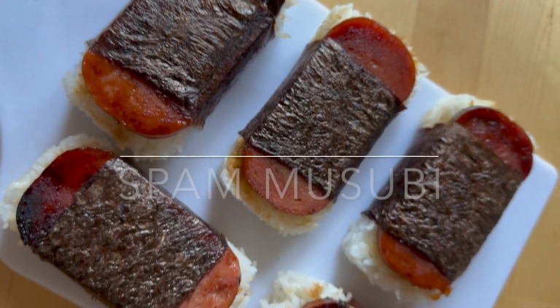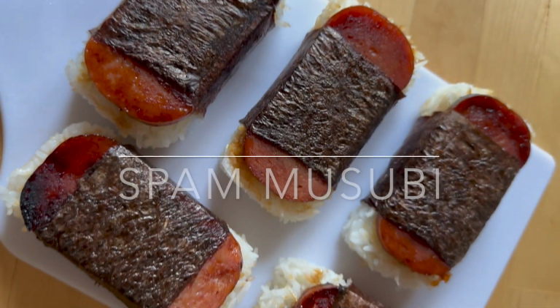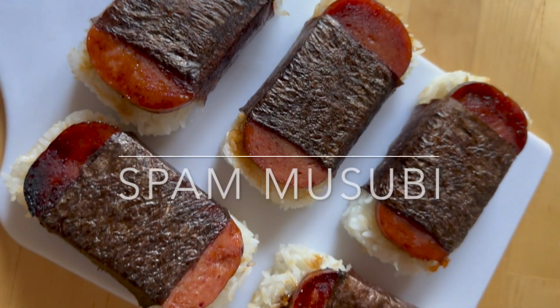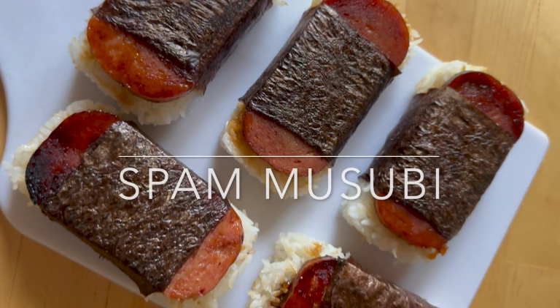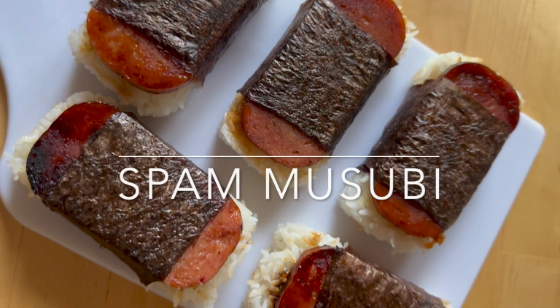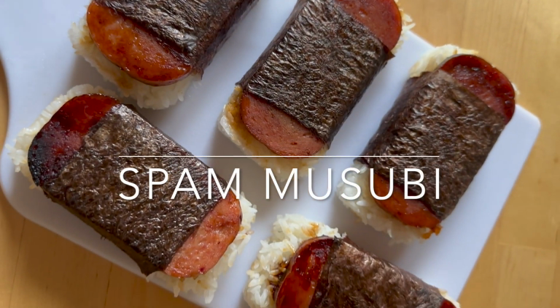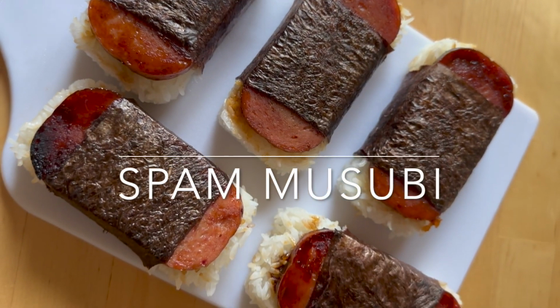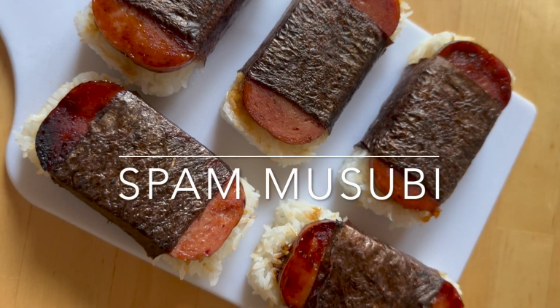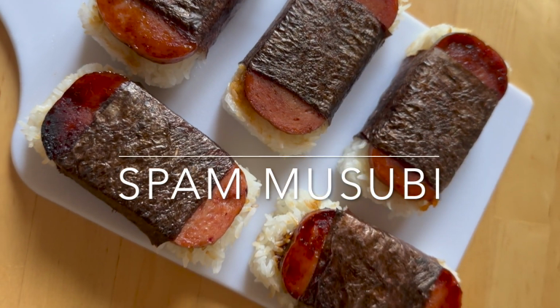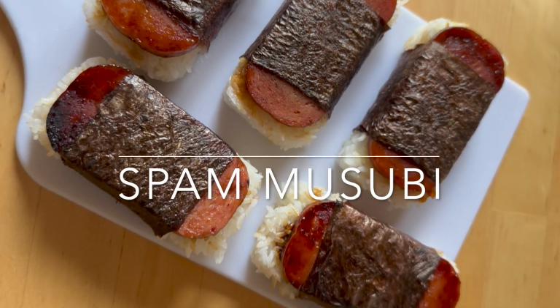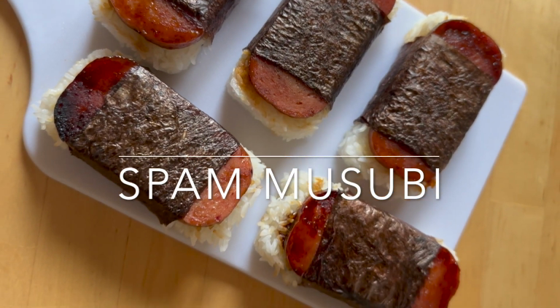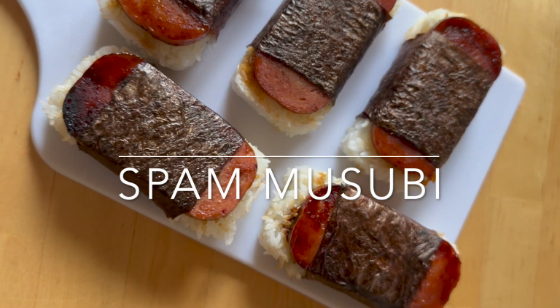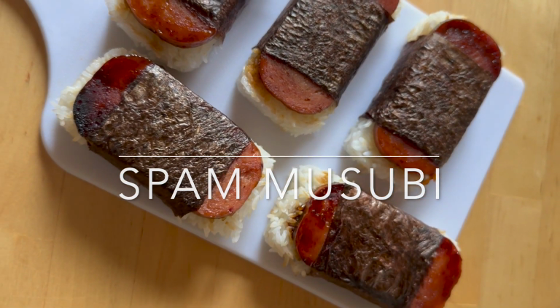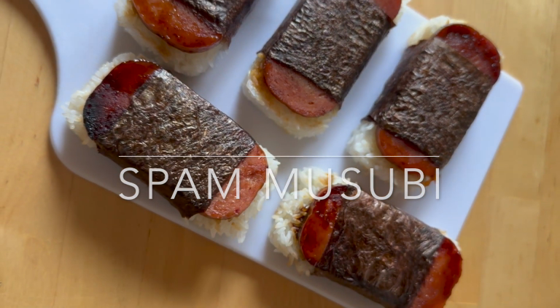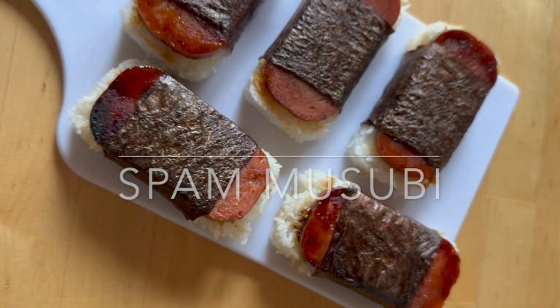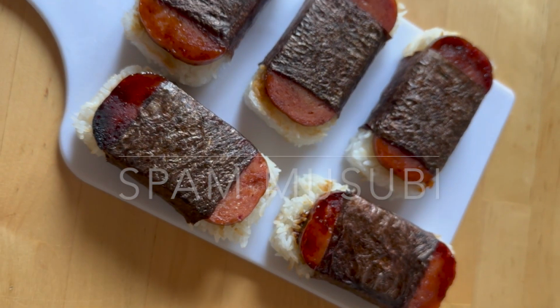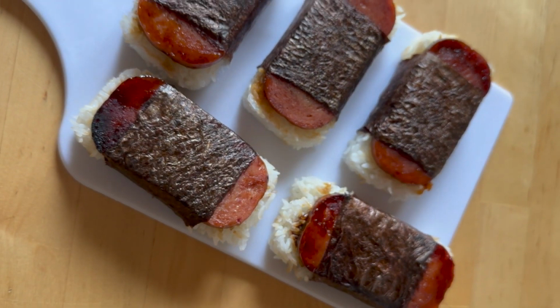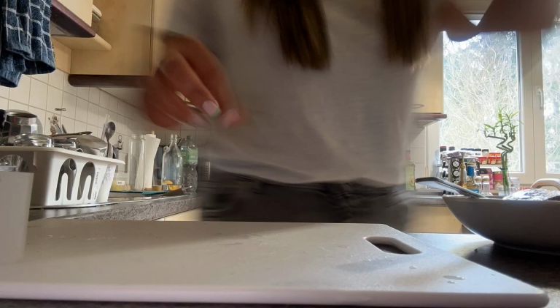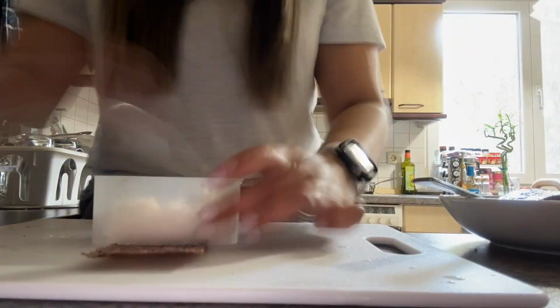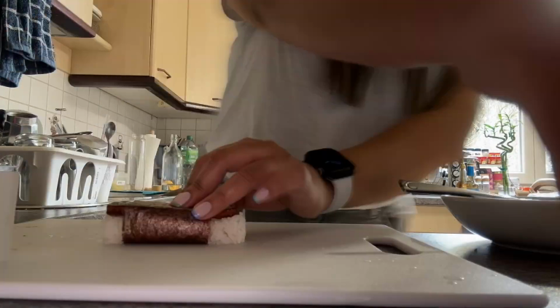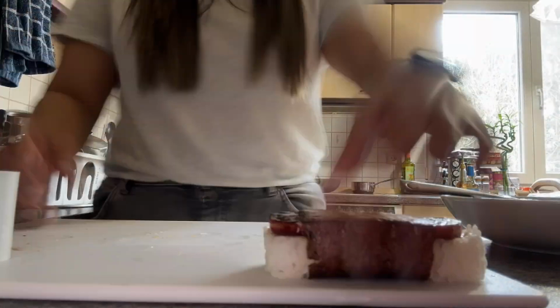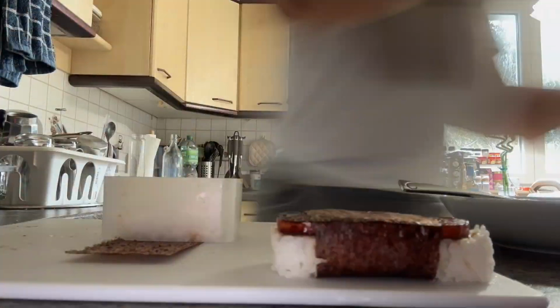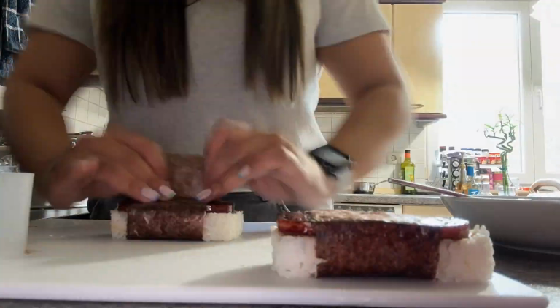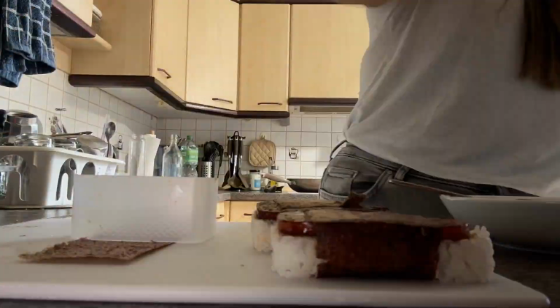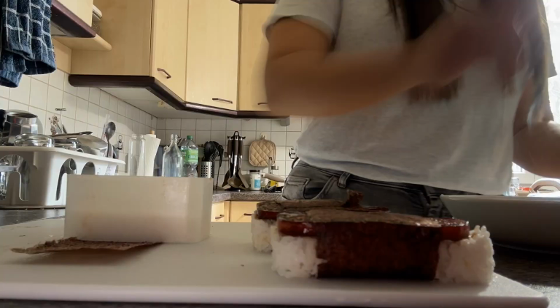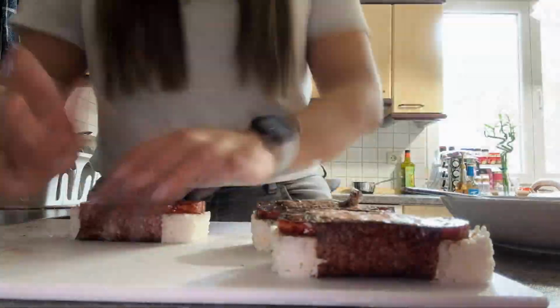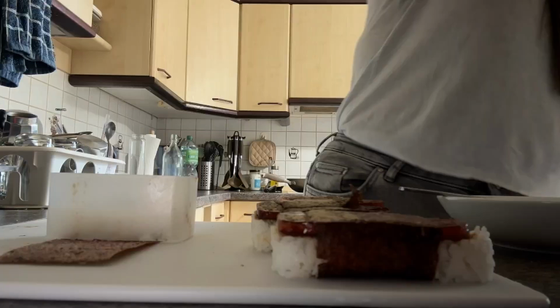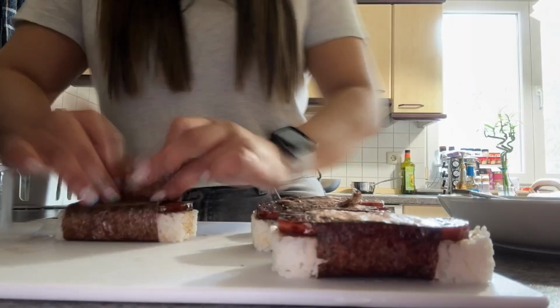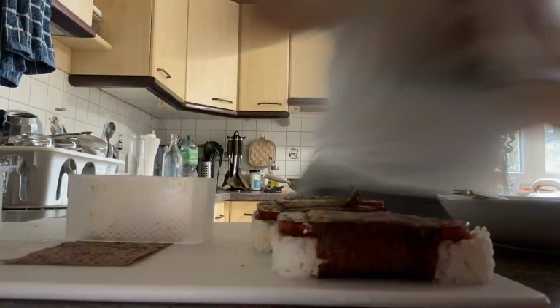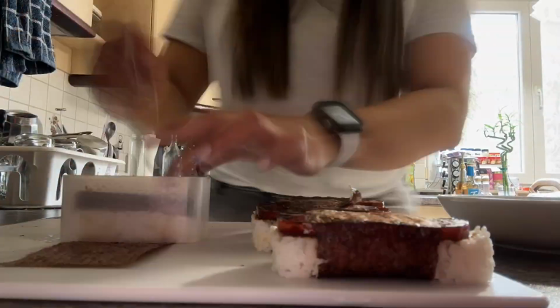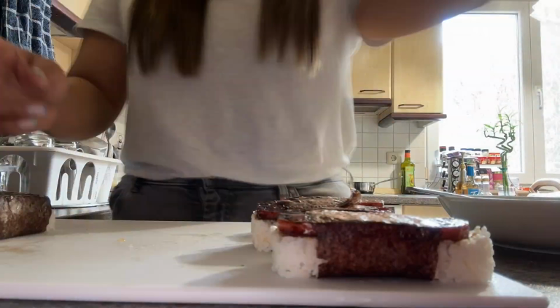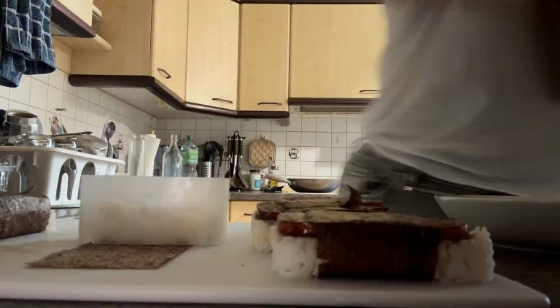Hello everyone, welcome back to my channel. For today's video, we're making Spam Musubi.